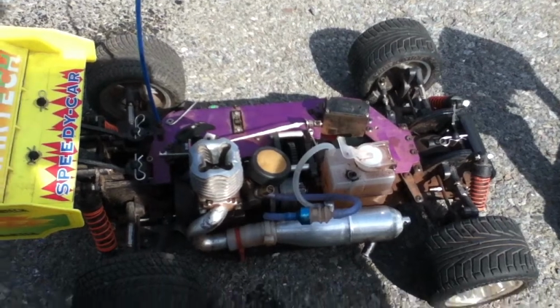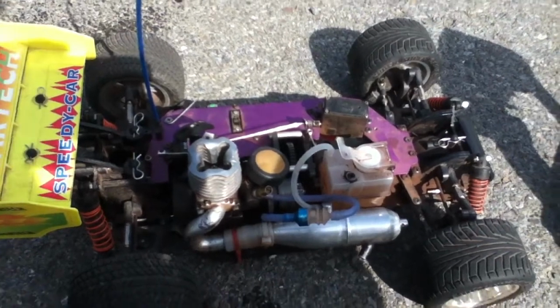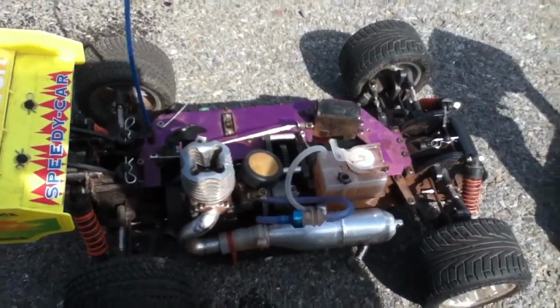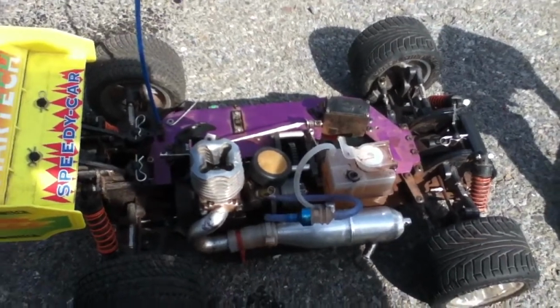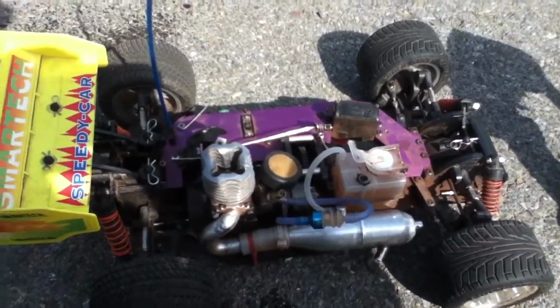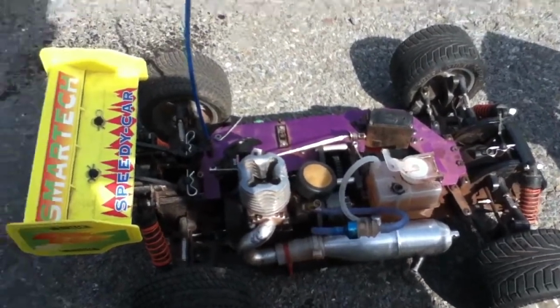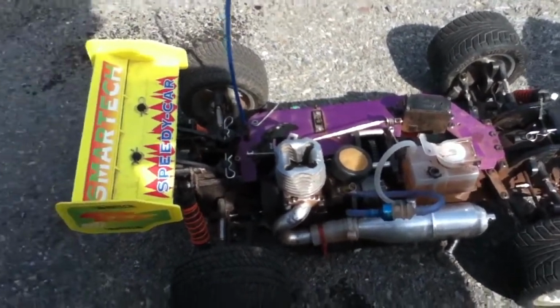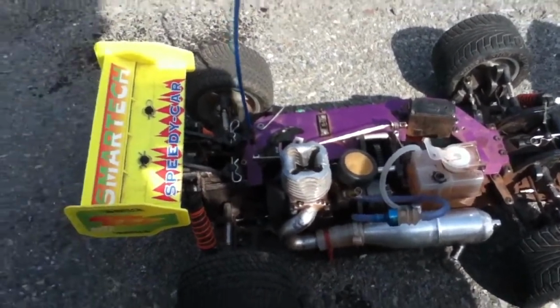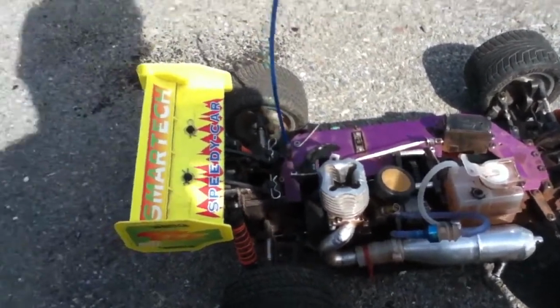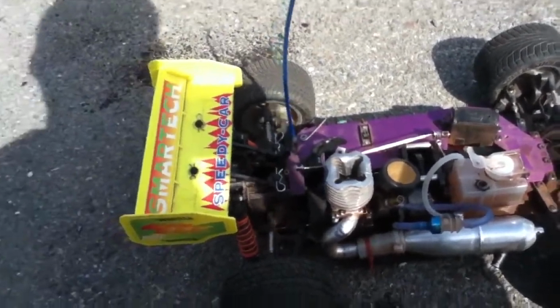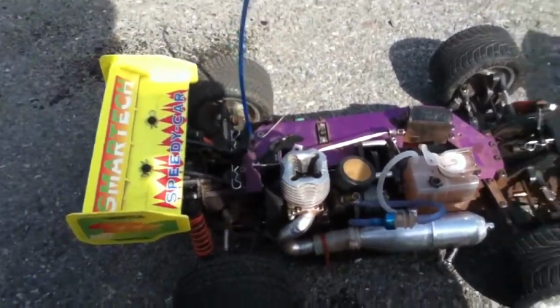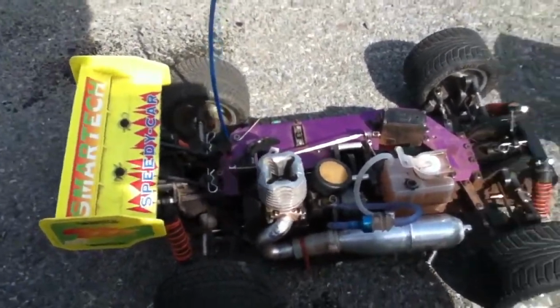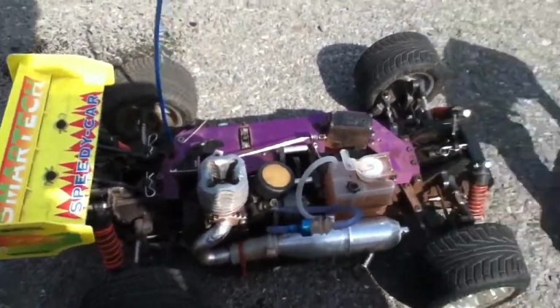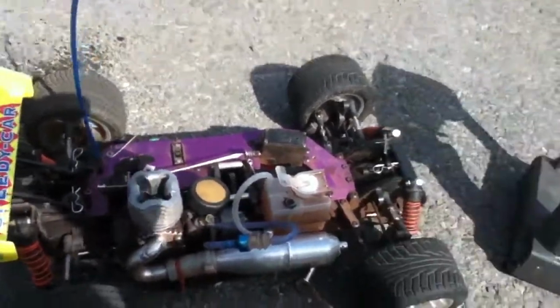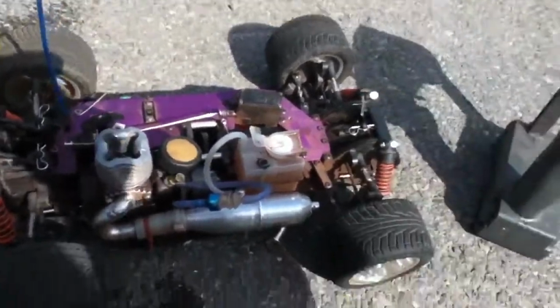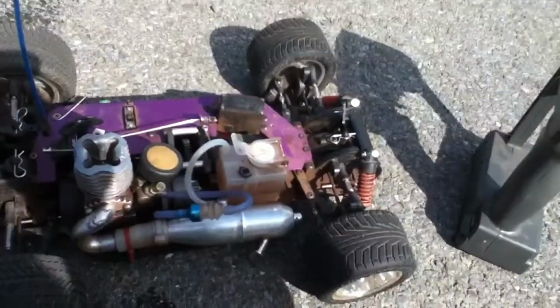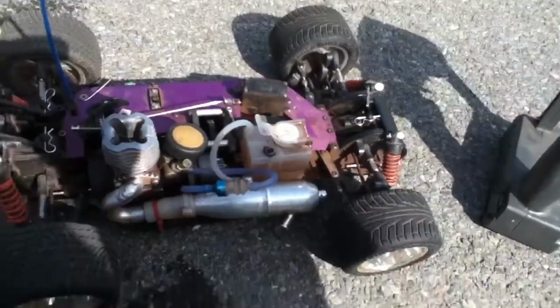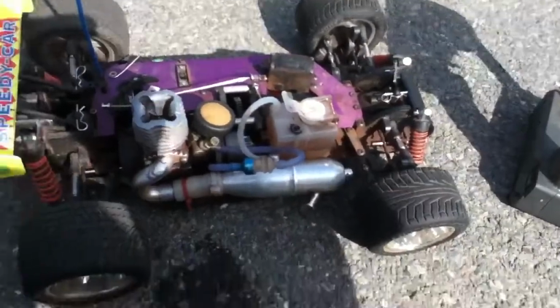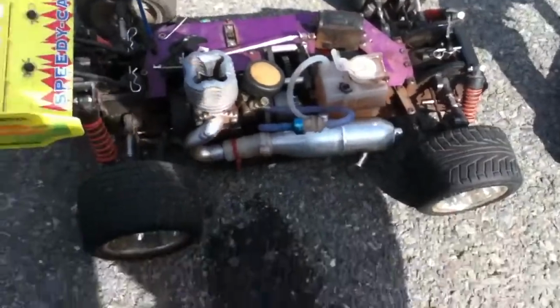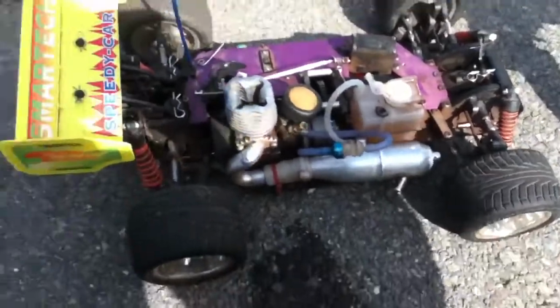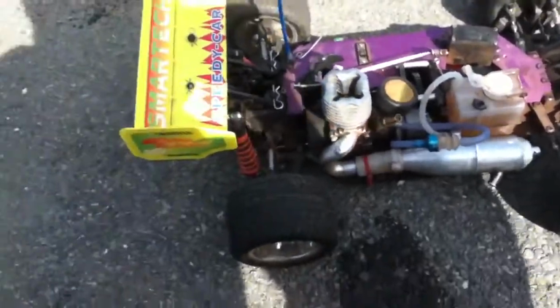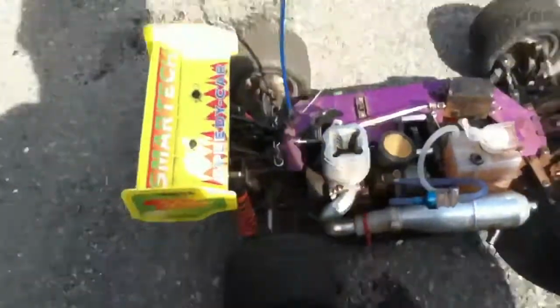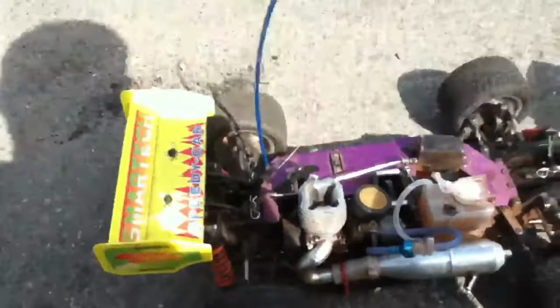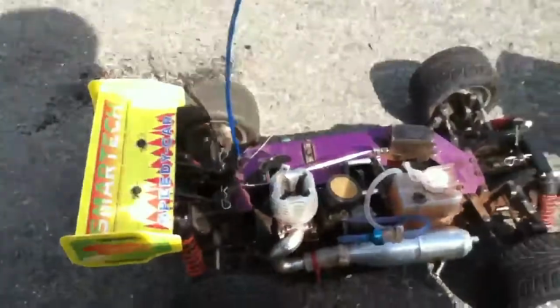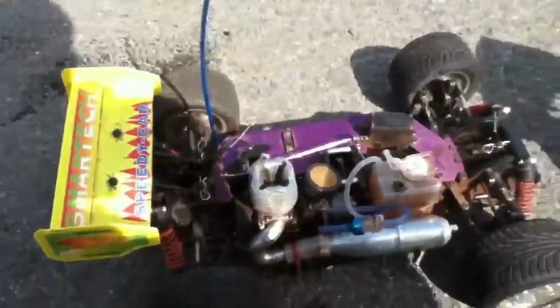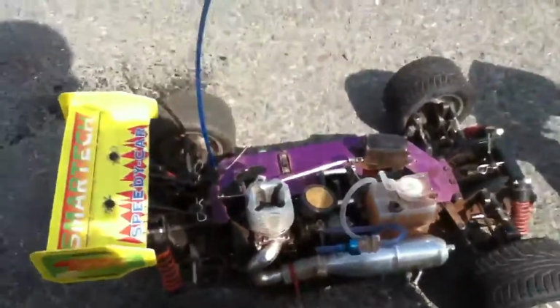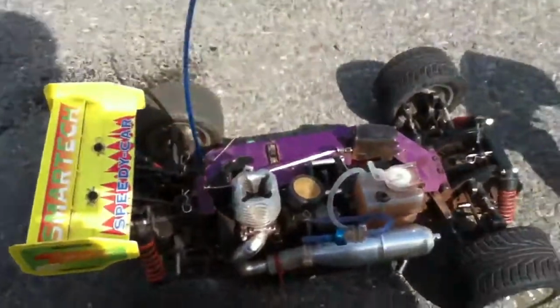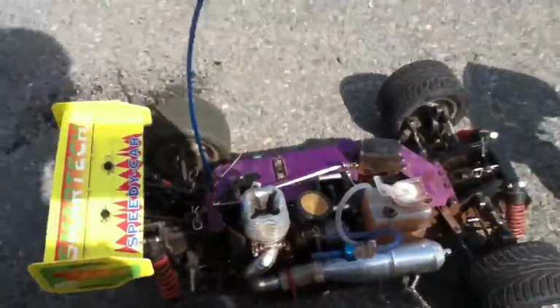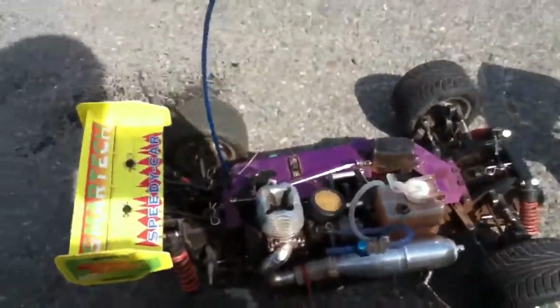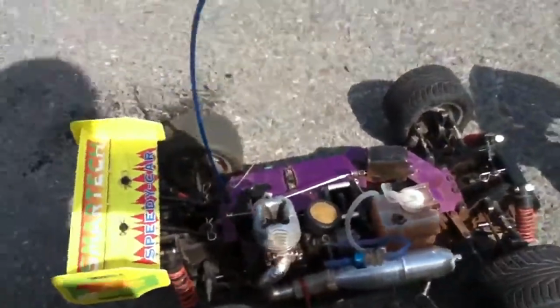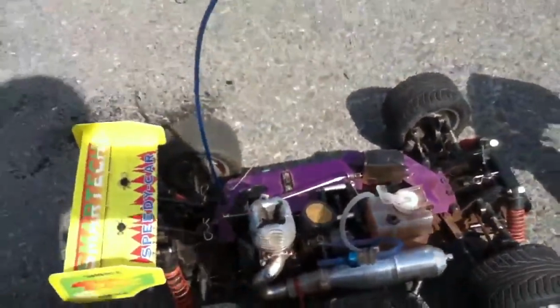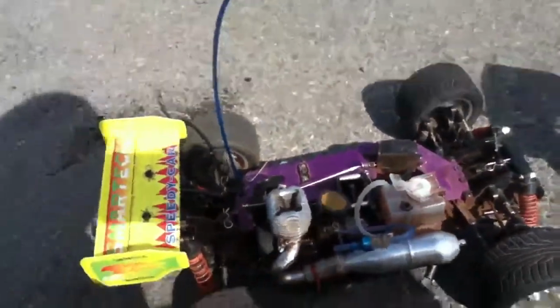We're gonna run my nitro car Speedy Tiger. Kind of sucks because it's really old and I beat it up a lot.